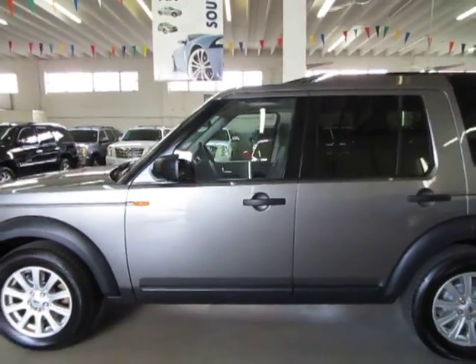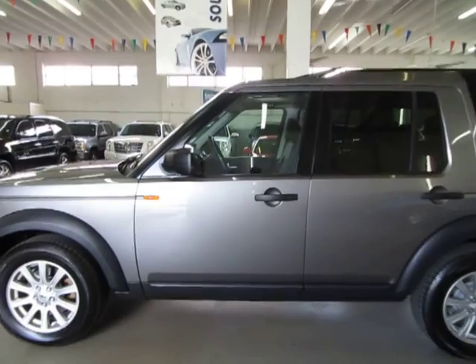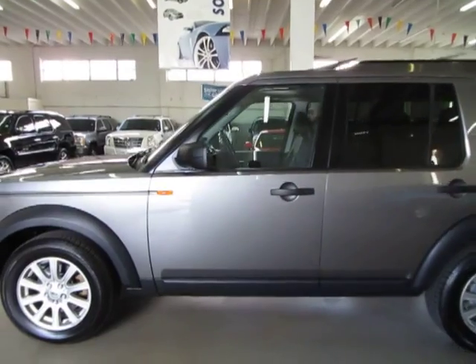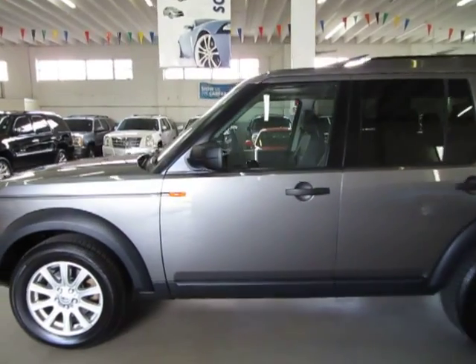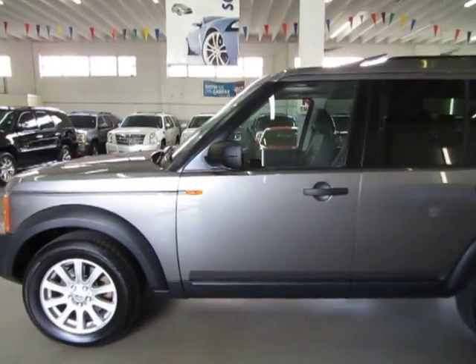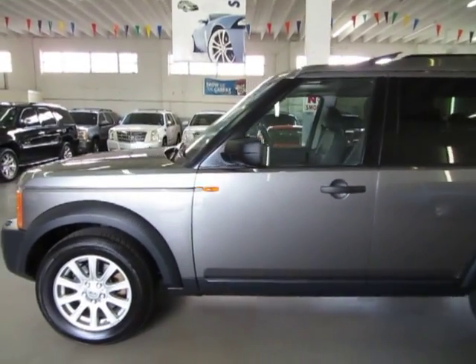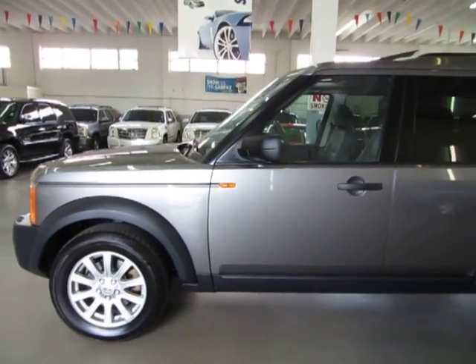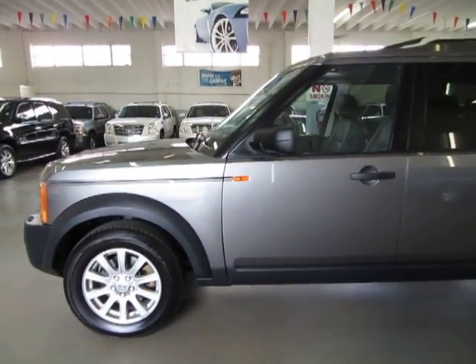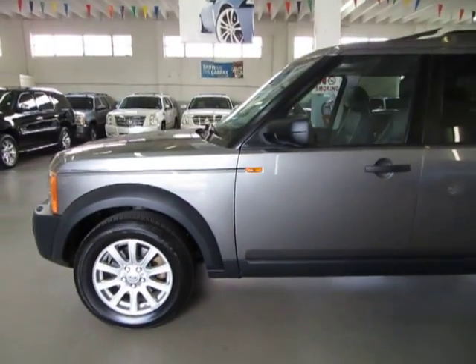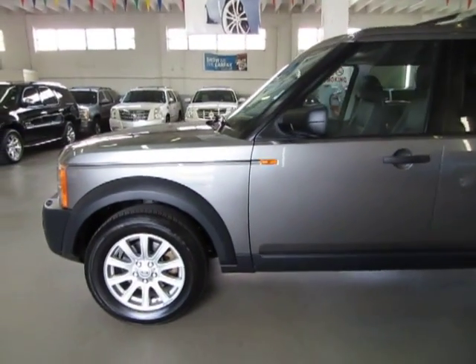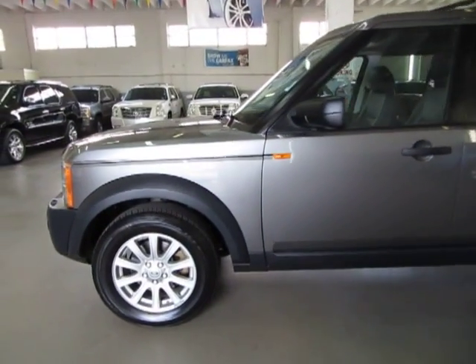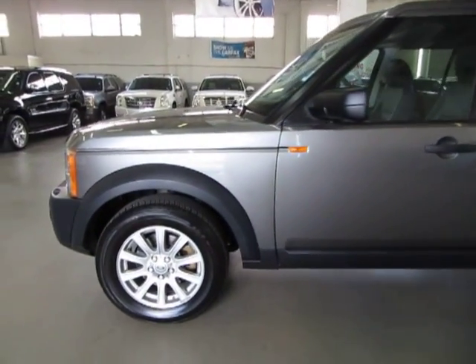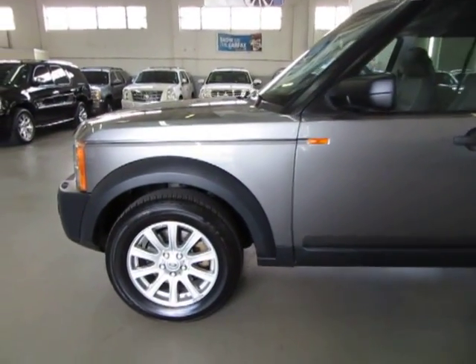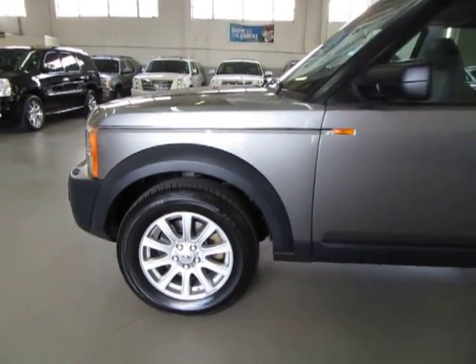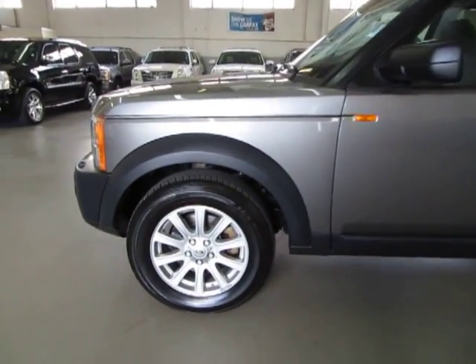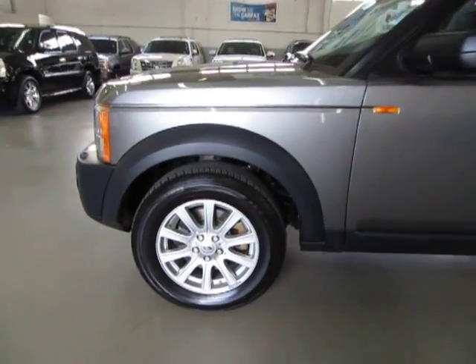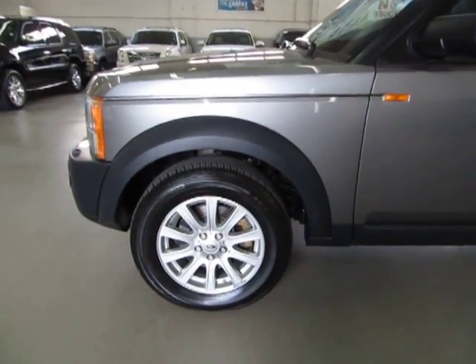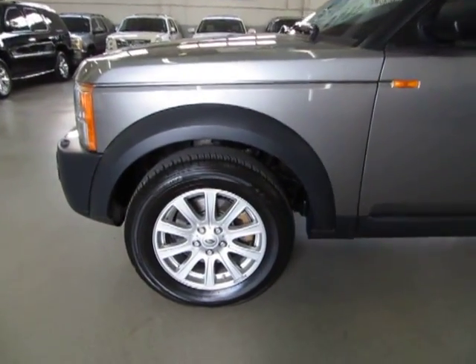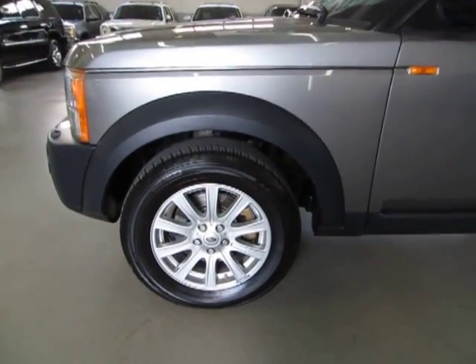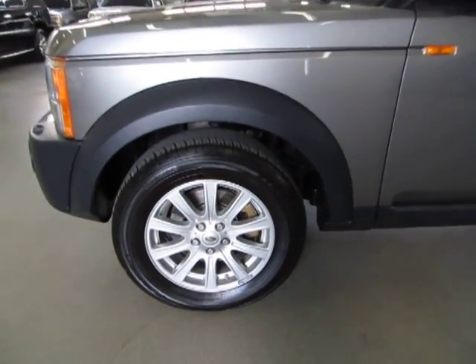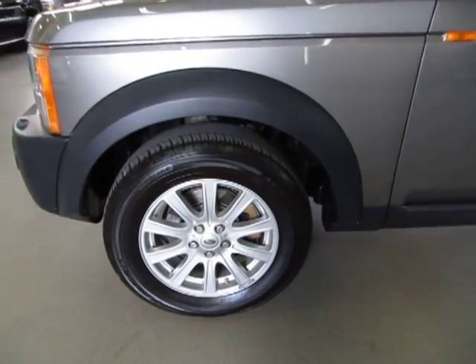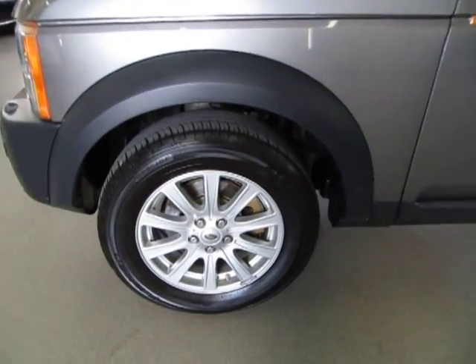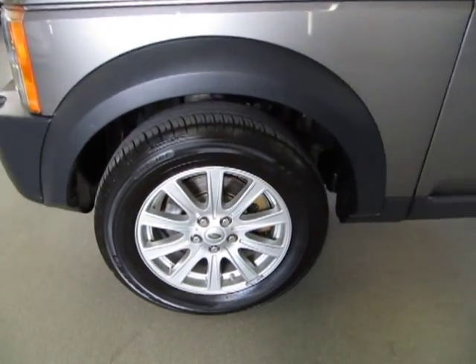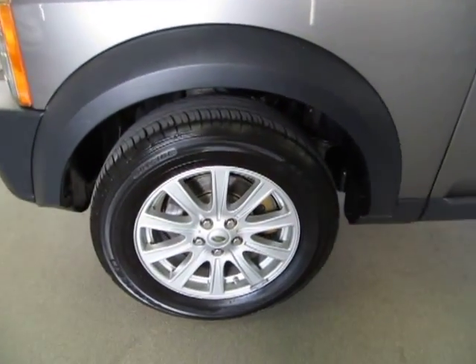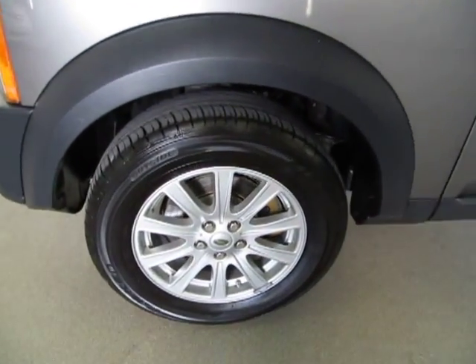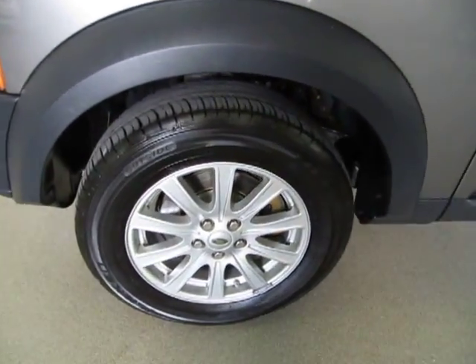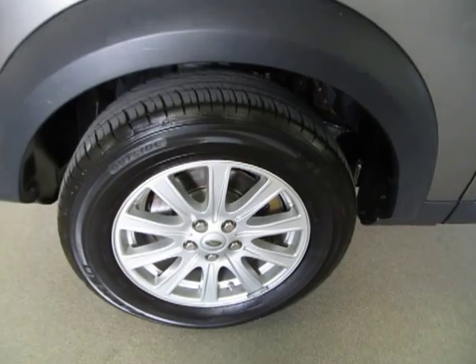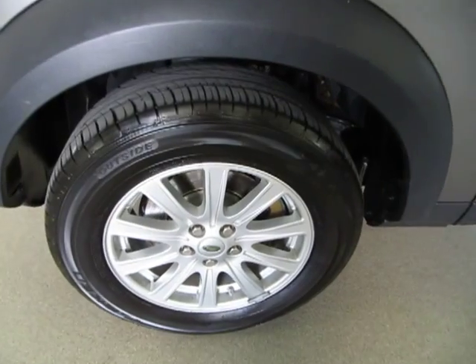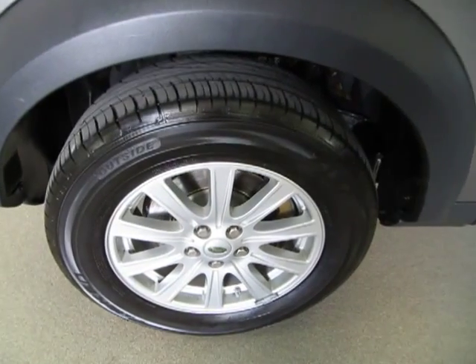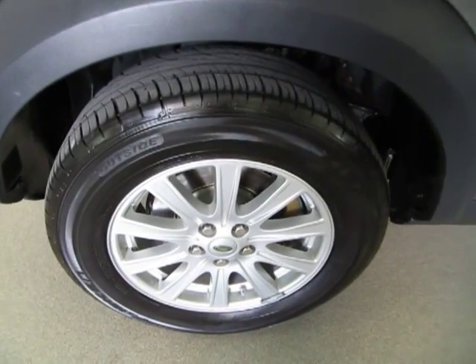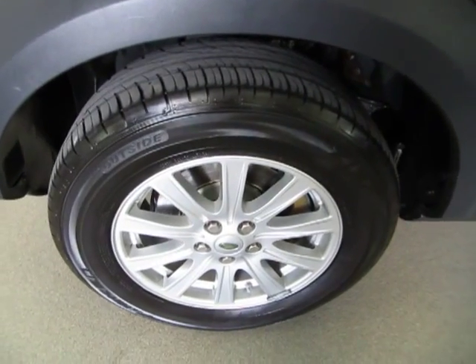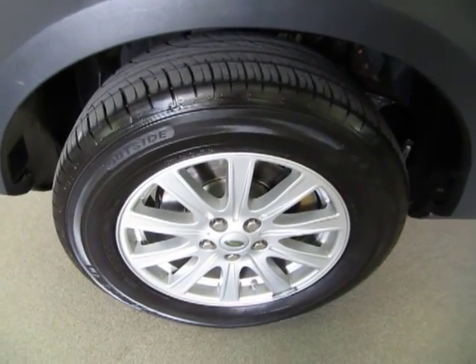I'm going to stop on every wheel and tire, and then get inside the car to start it and show you the interior options.